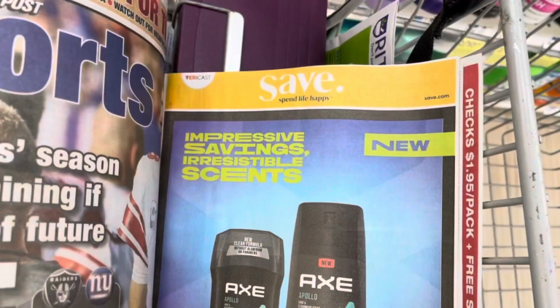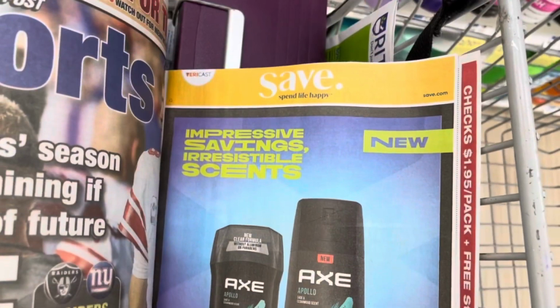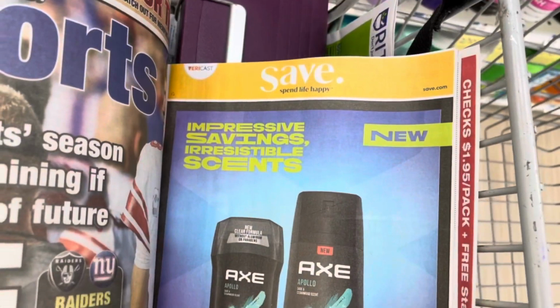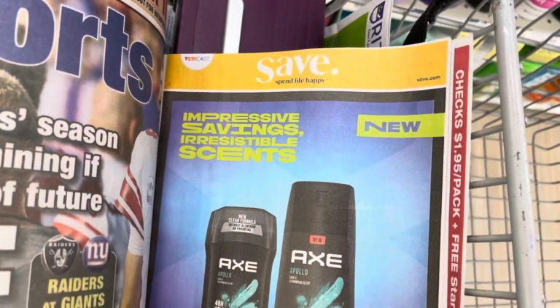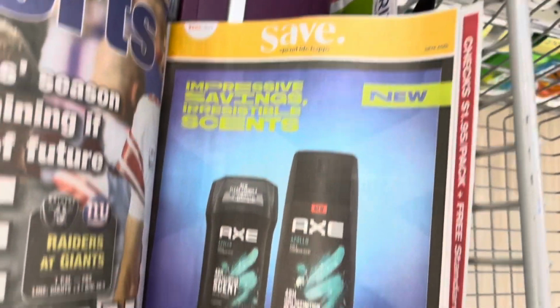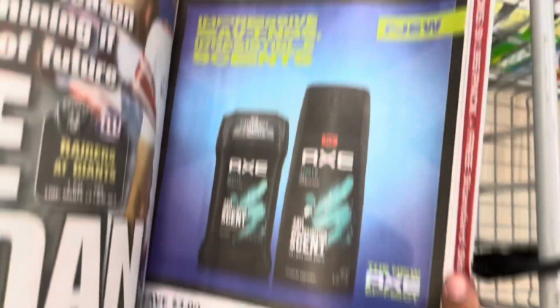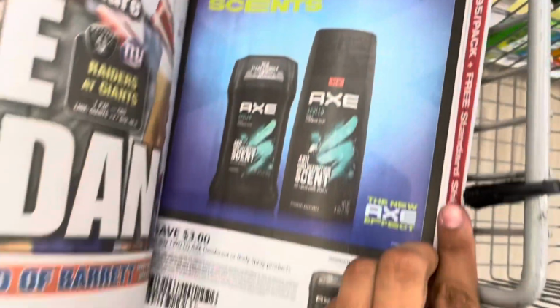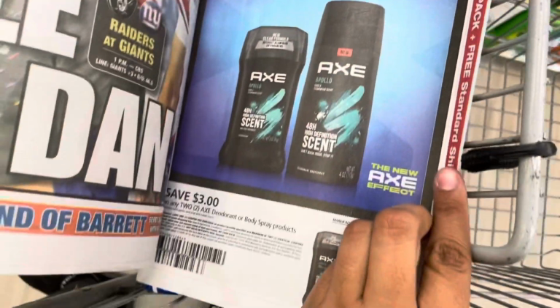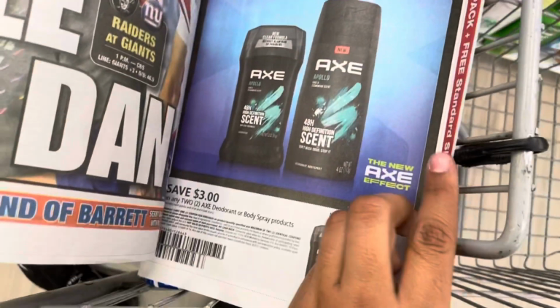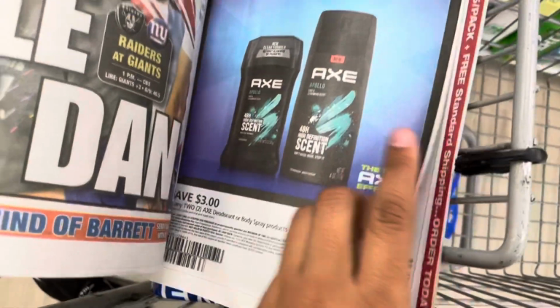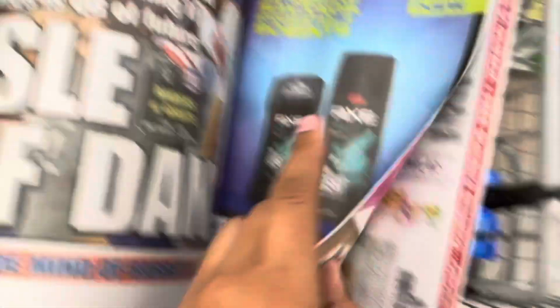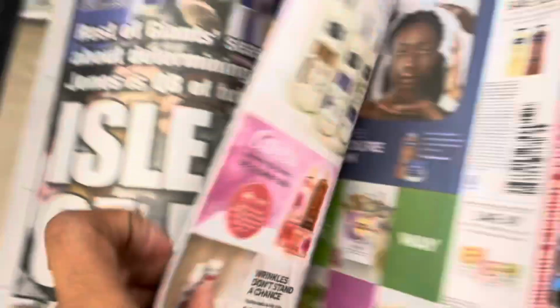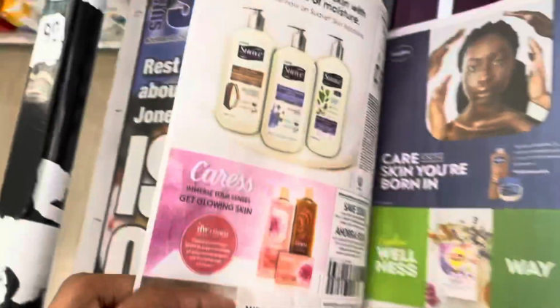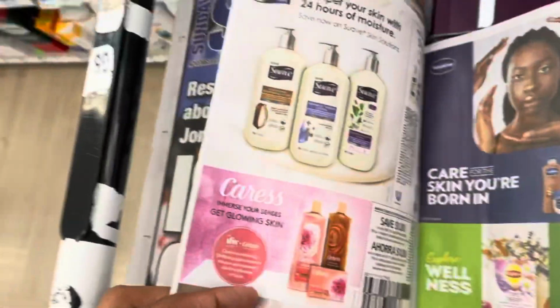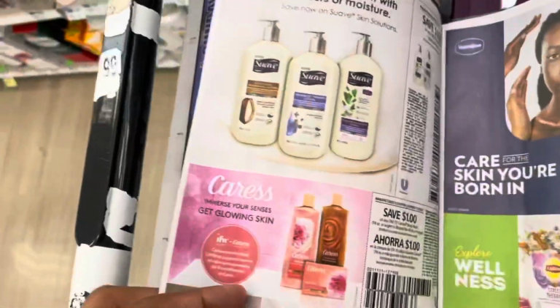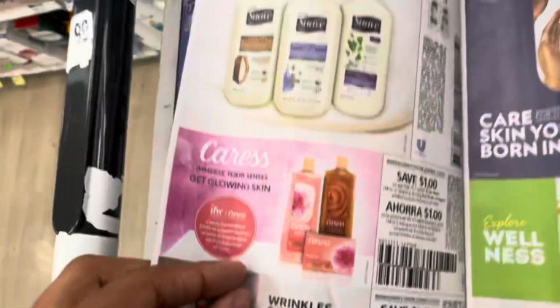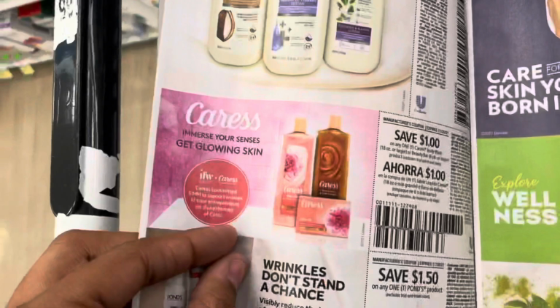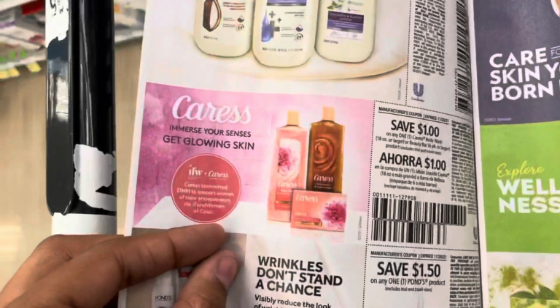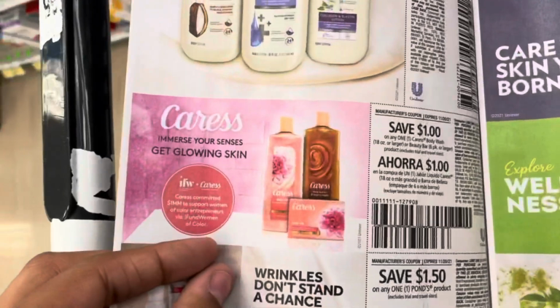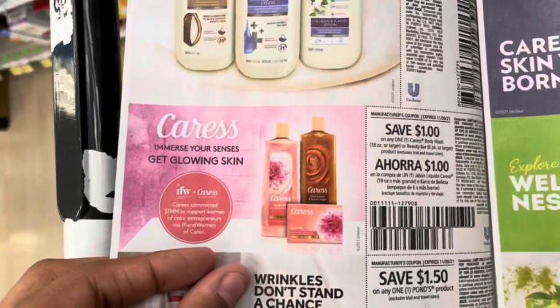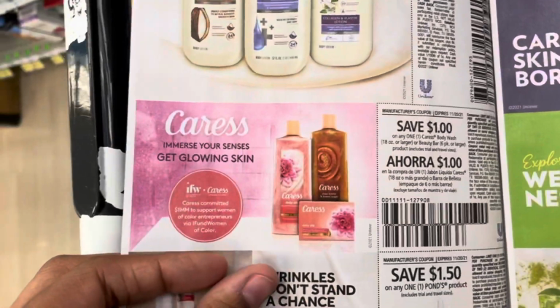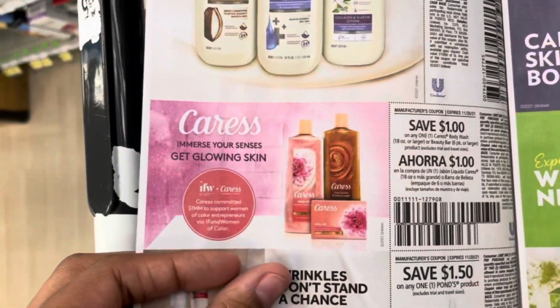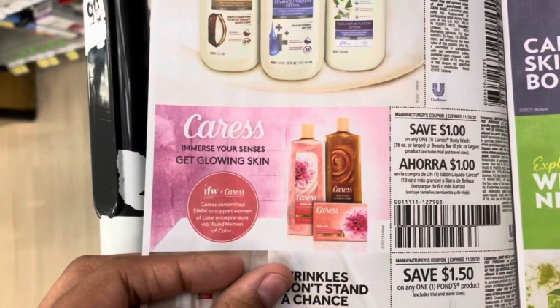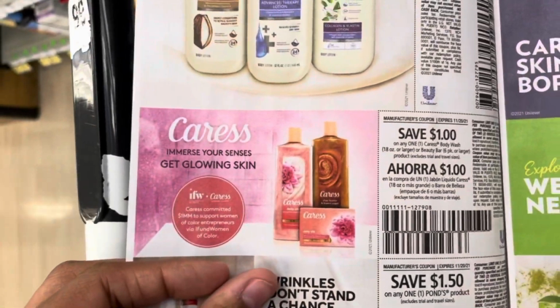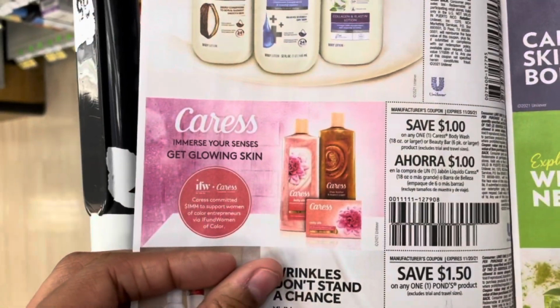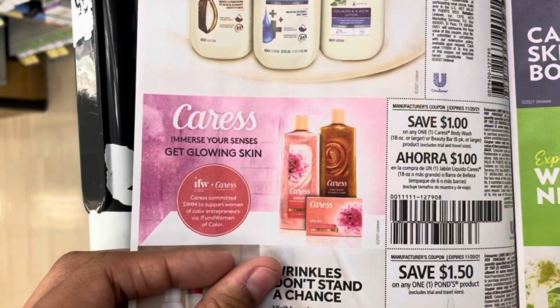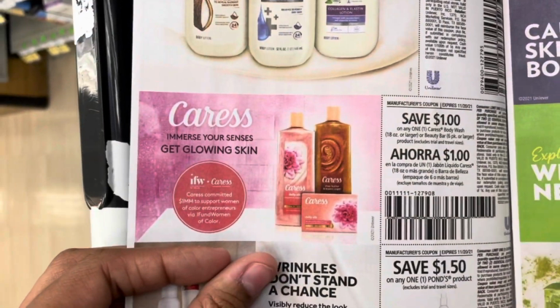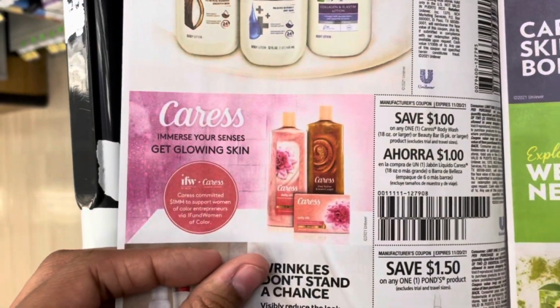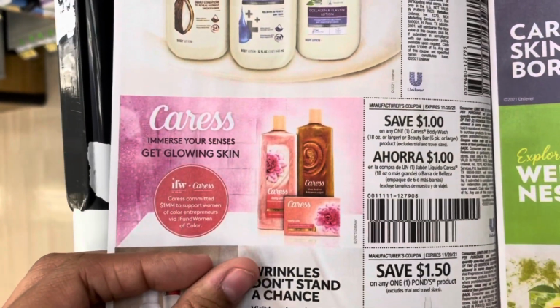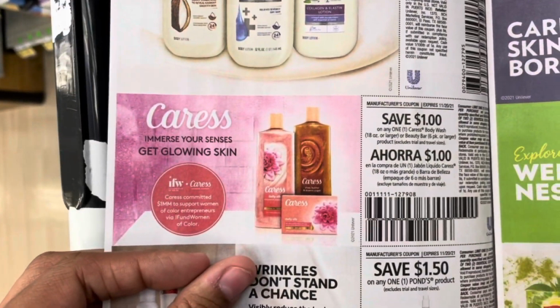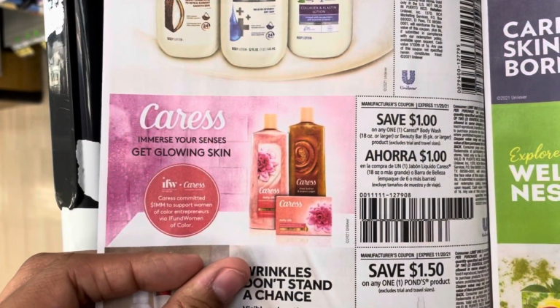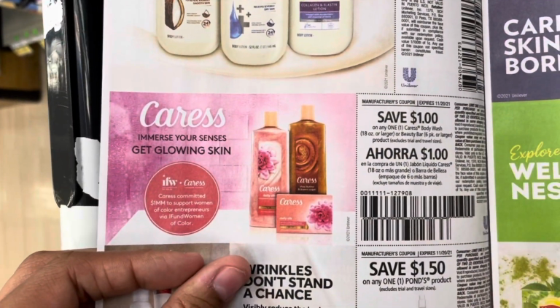If your store doesn't have those tear pad coupons, there is a $1 off coupon in this week's flyer as well.